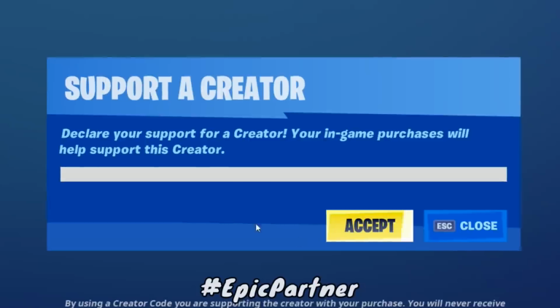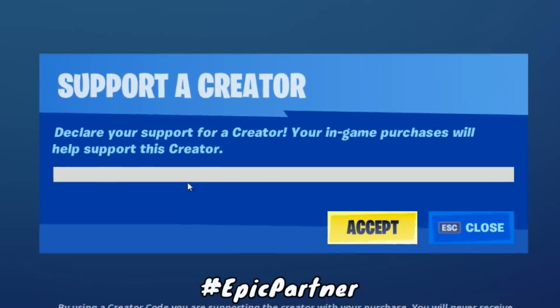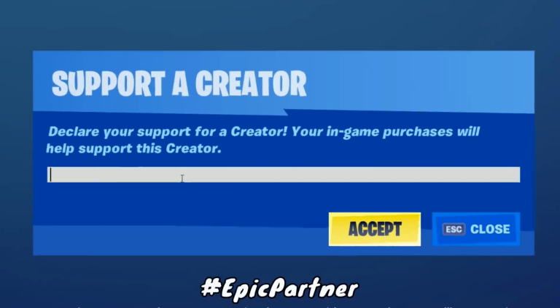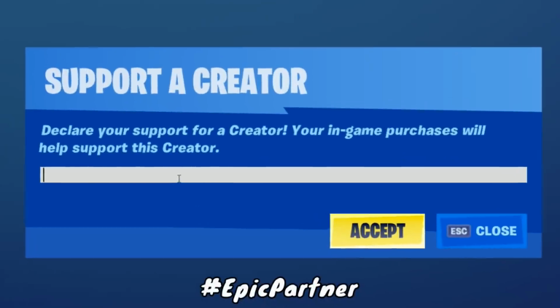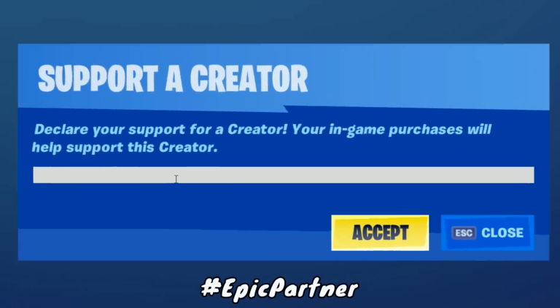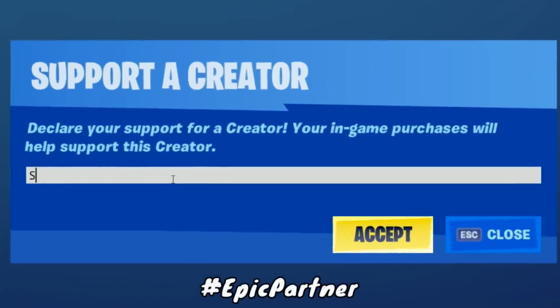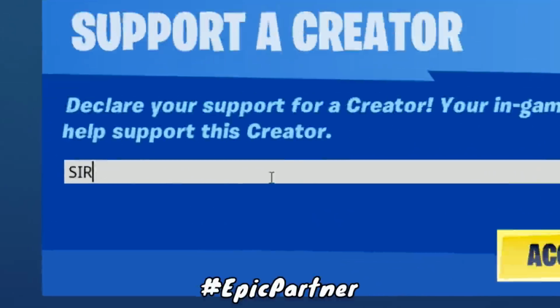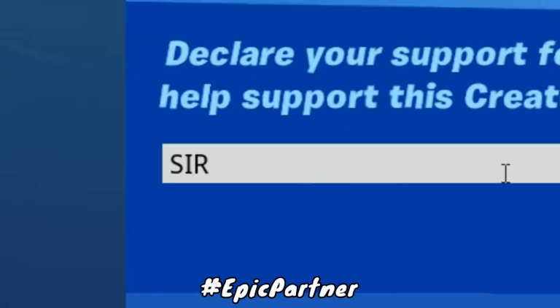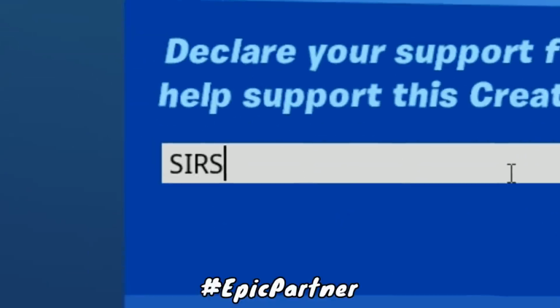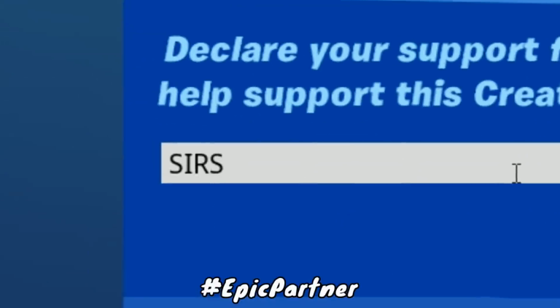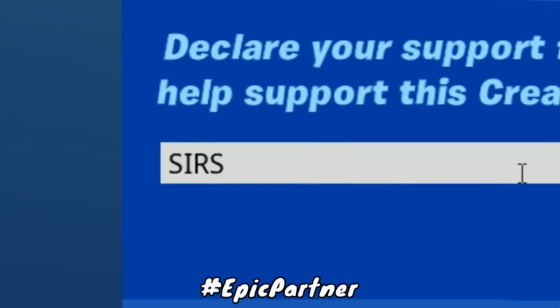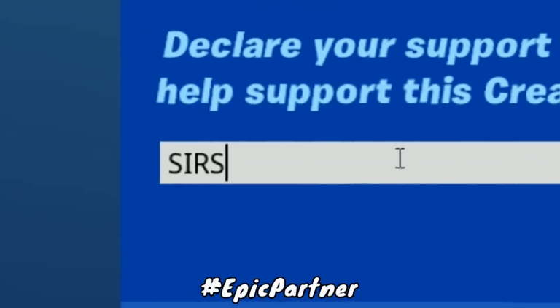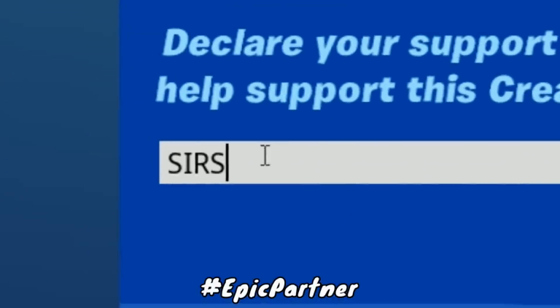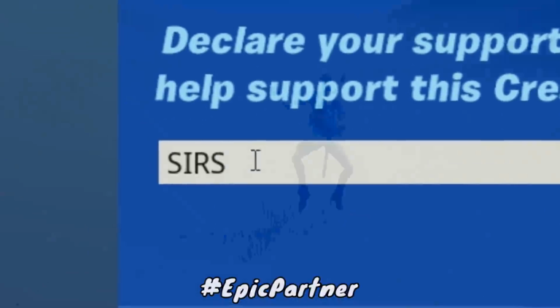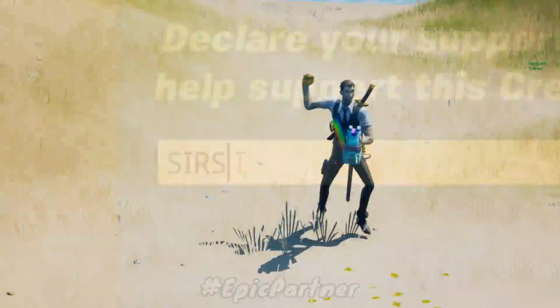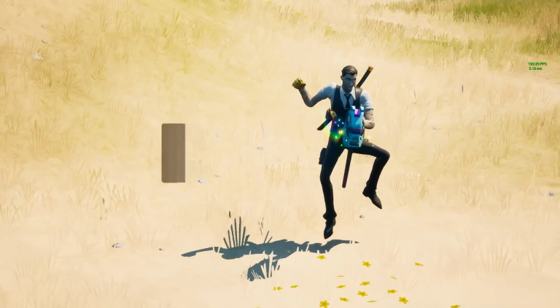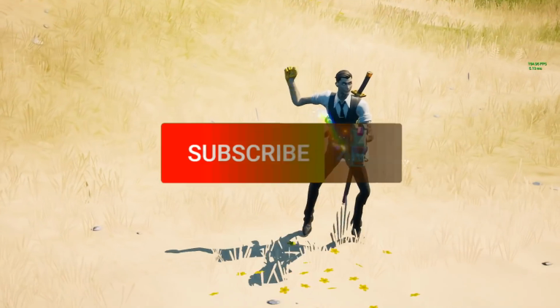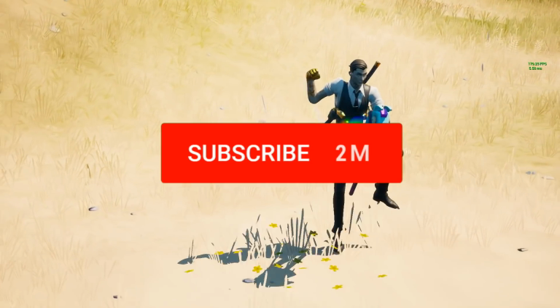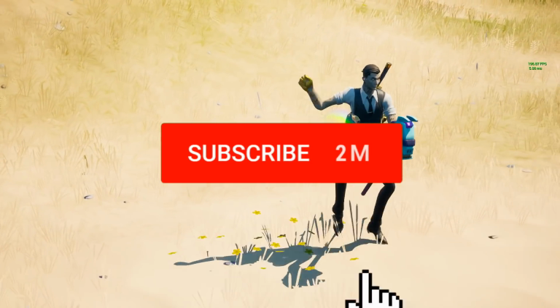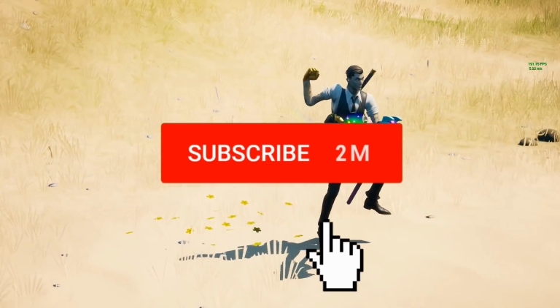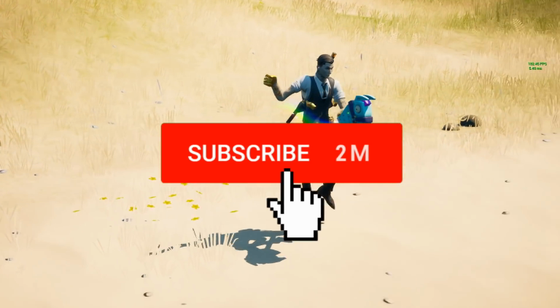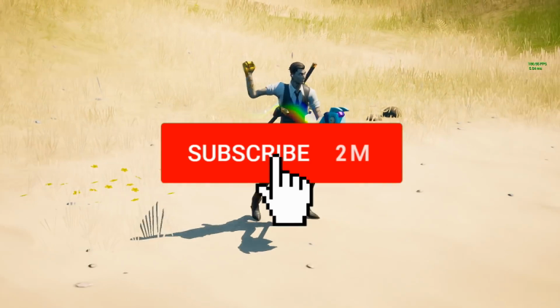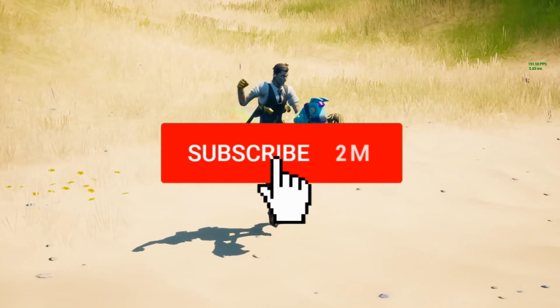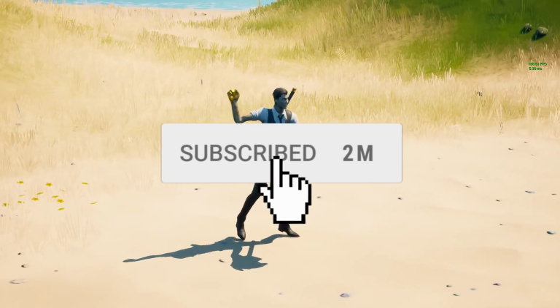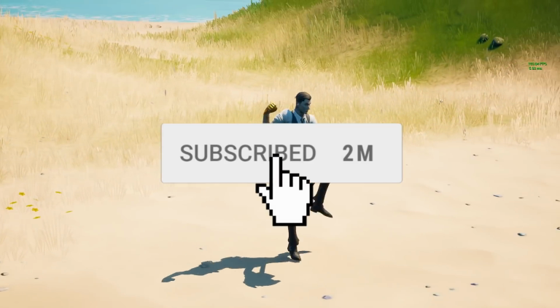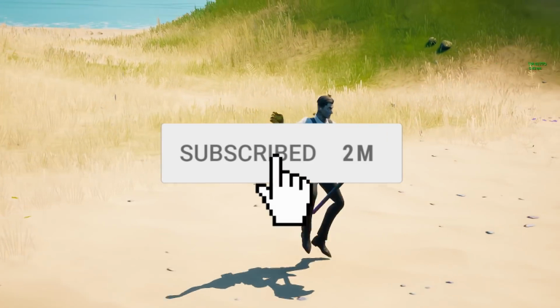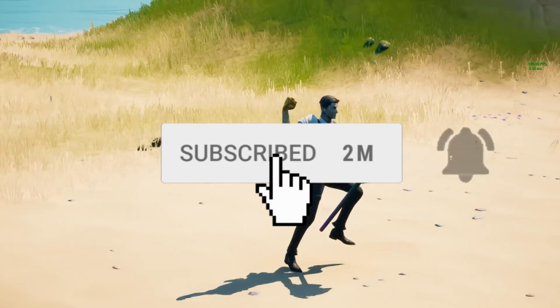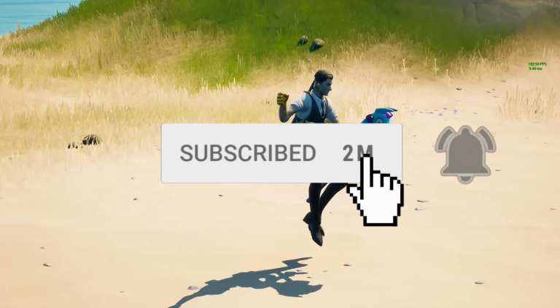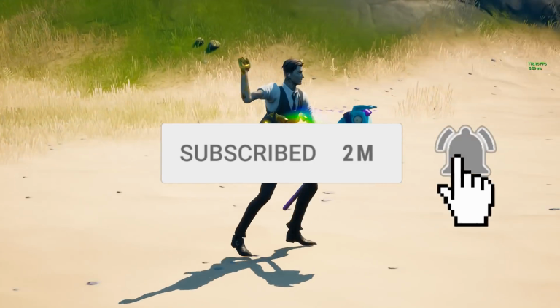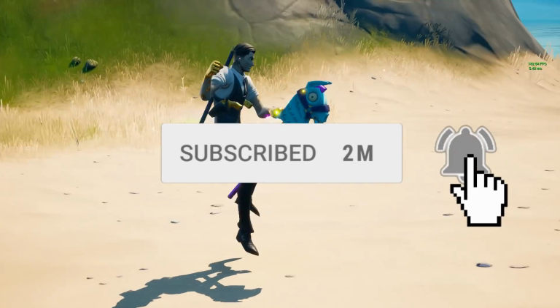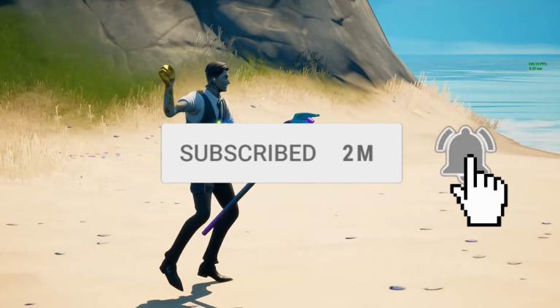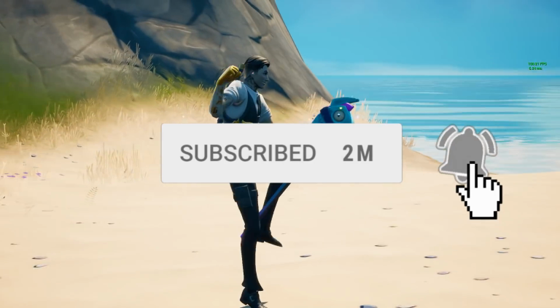On top of that, be sure to use code SIRS in the item shop. And while you're at it, click subscribe and turn on notifications because it only takes a second.